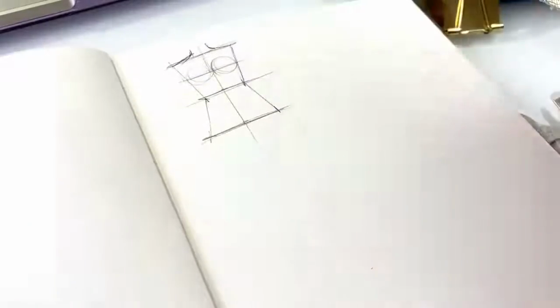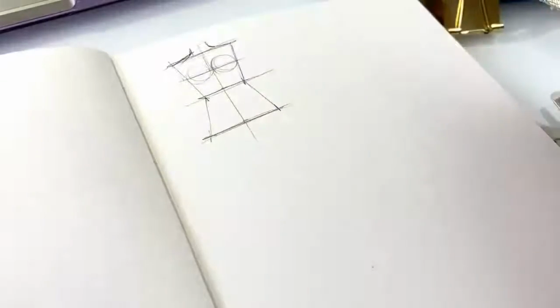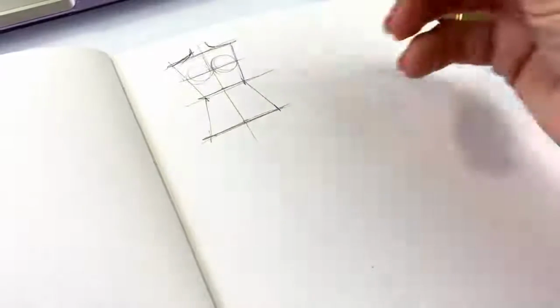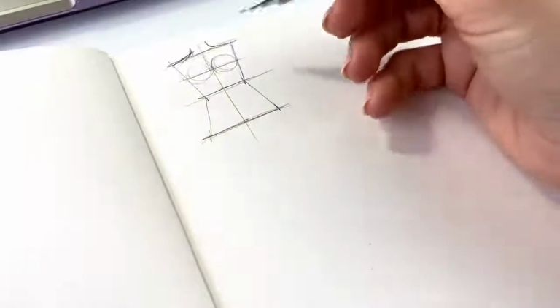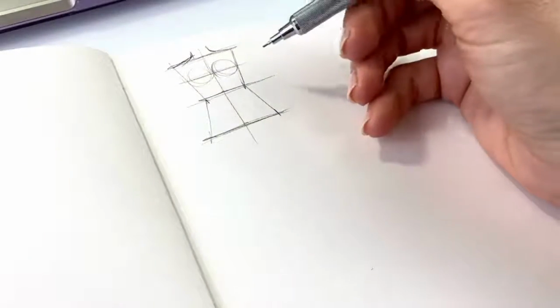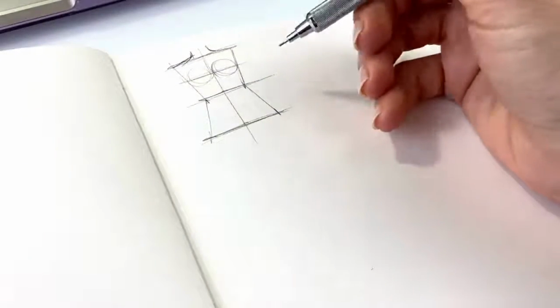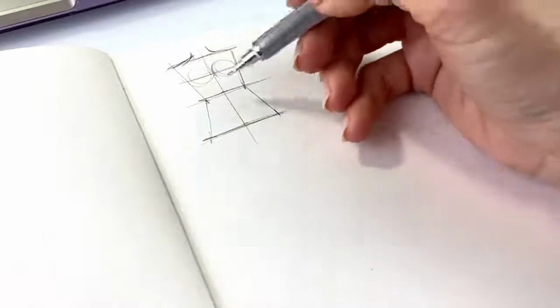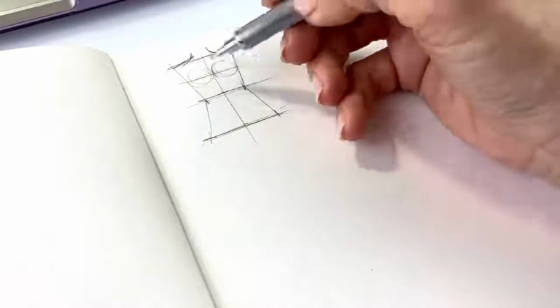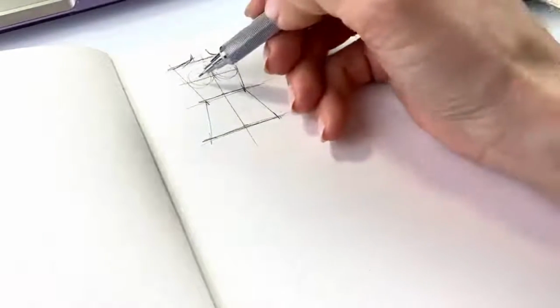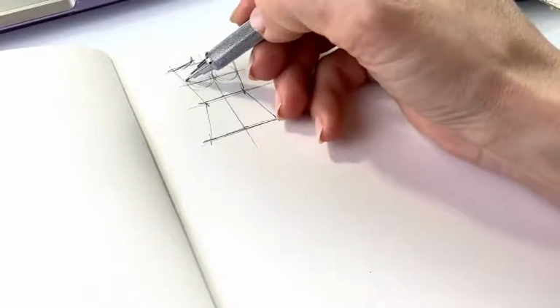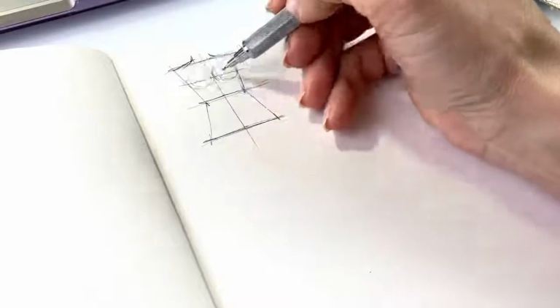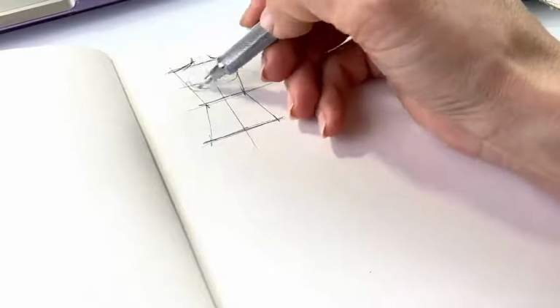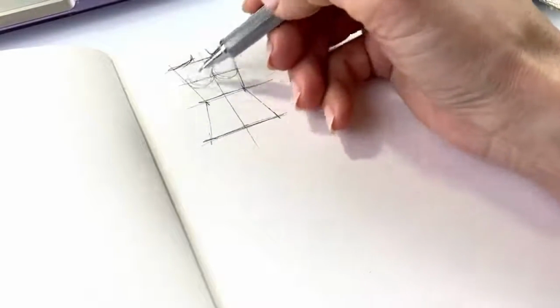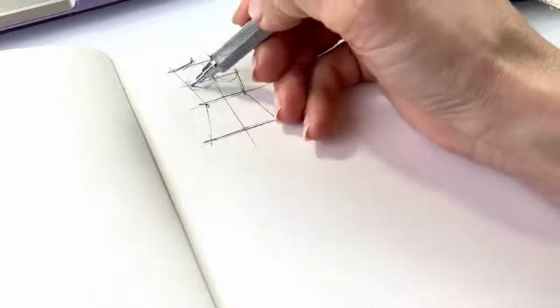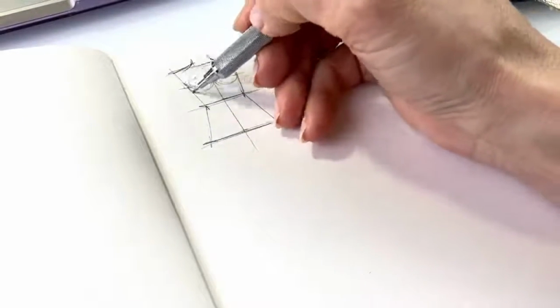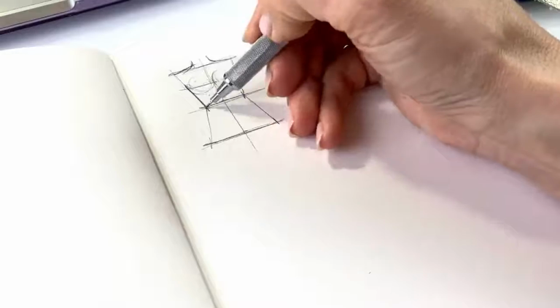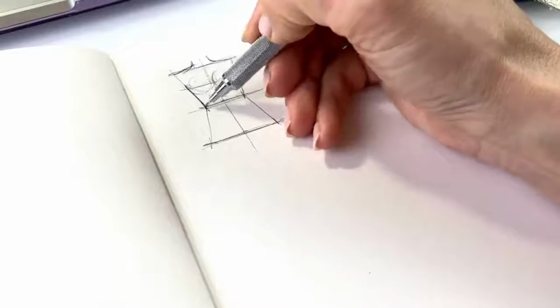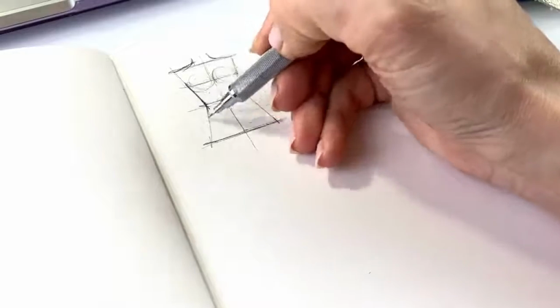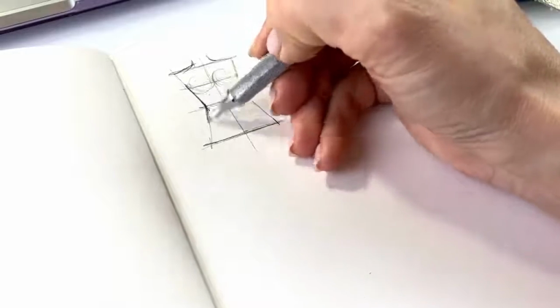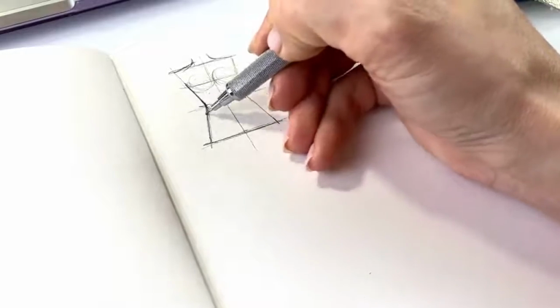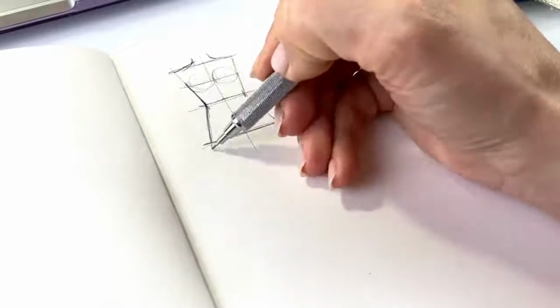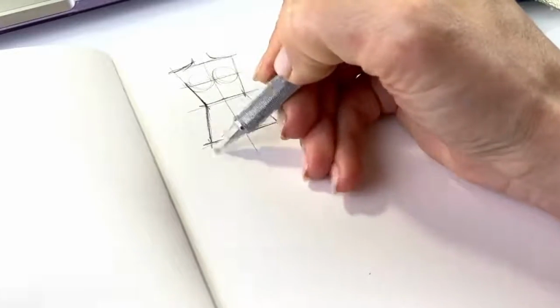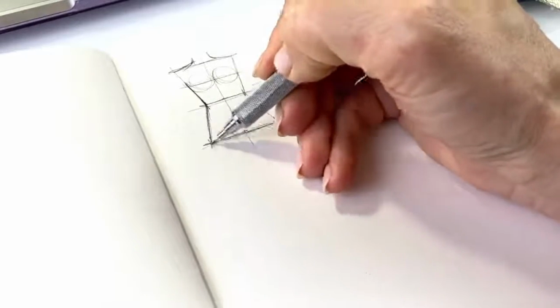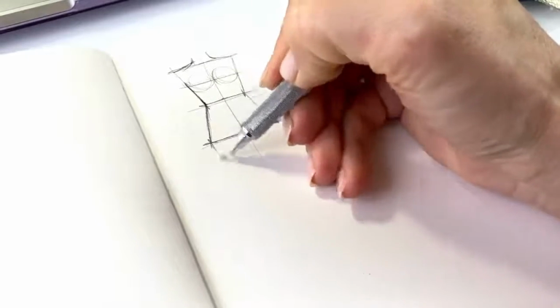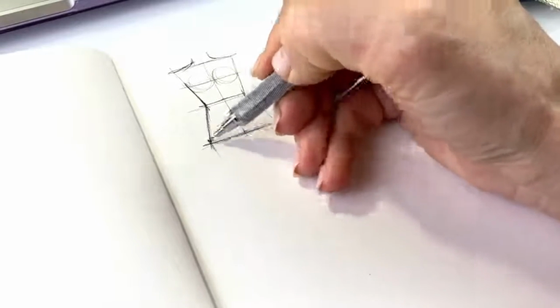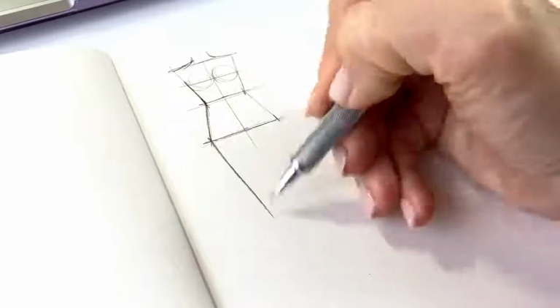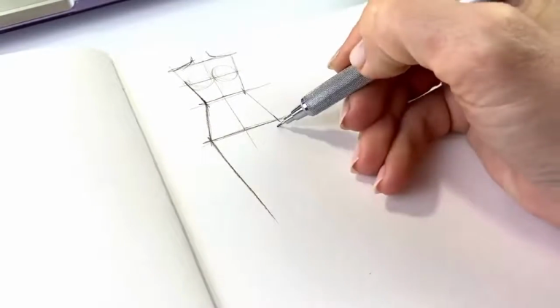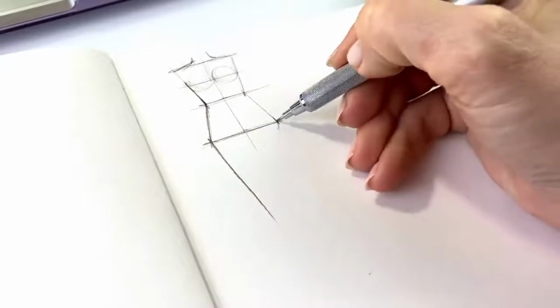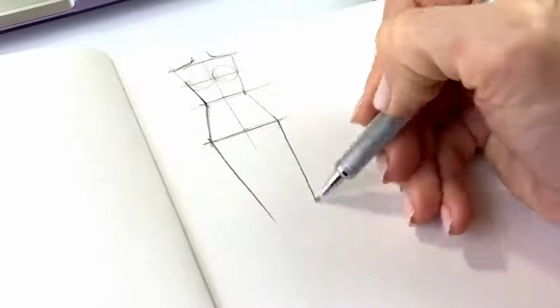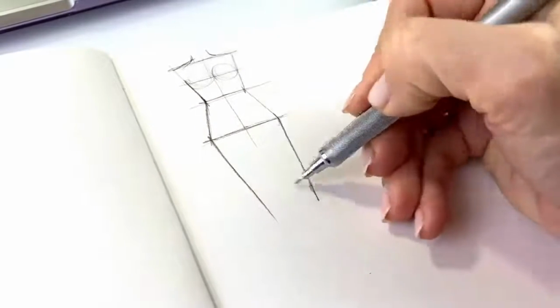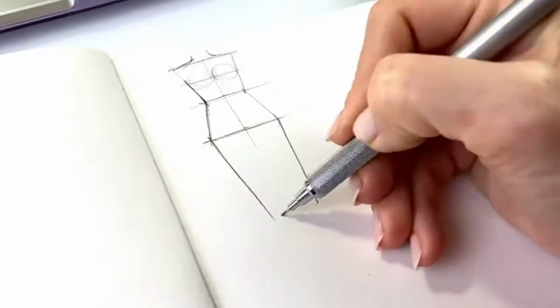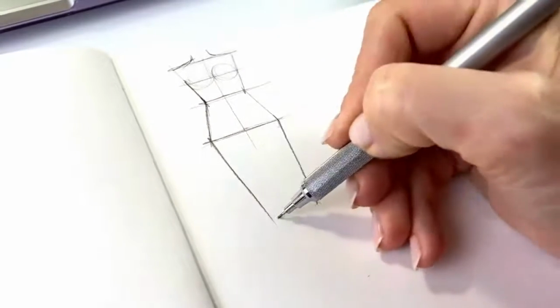I guess we need to draw the body and then I'm drawing the dress.